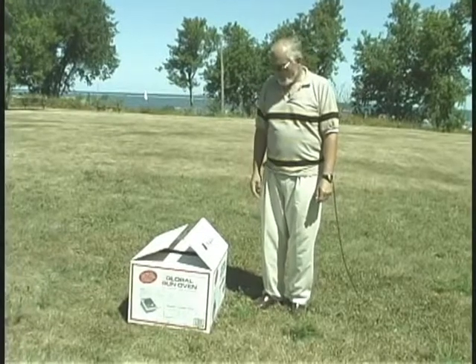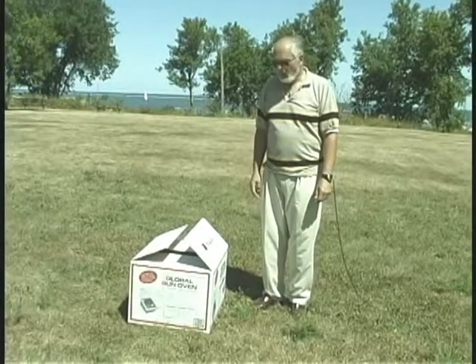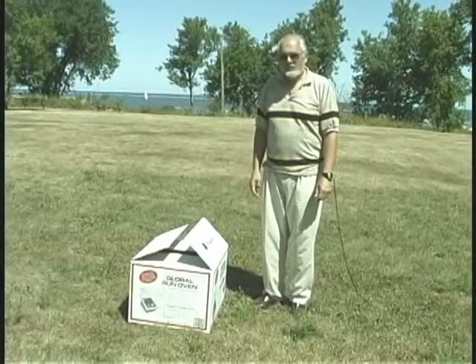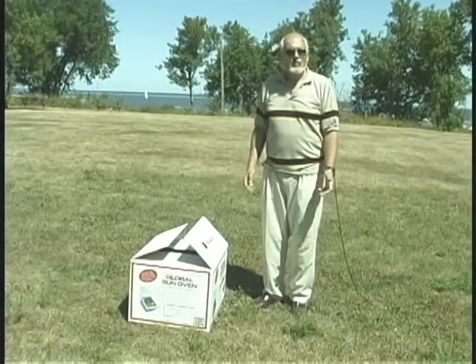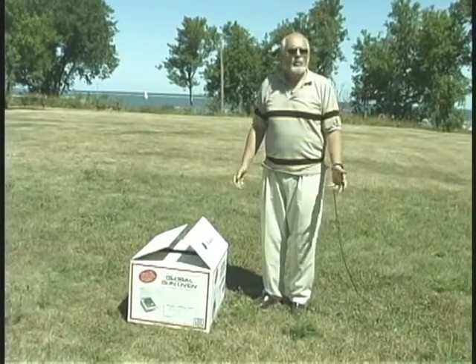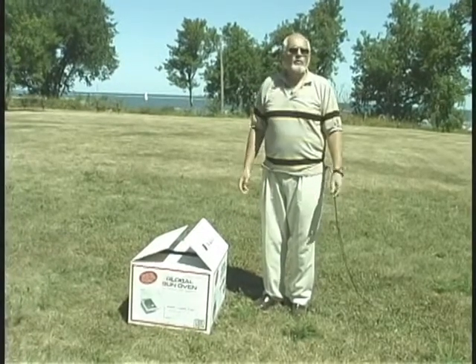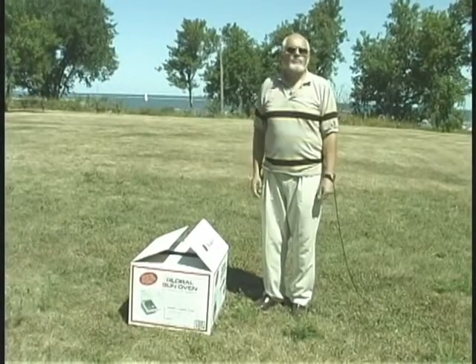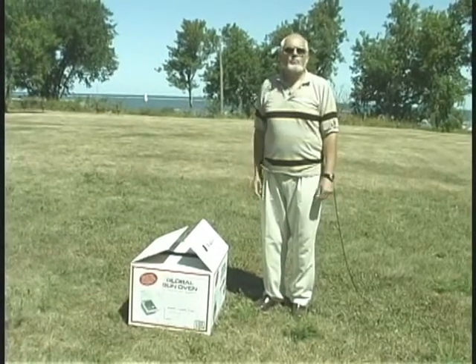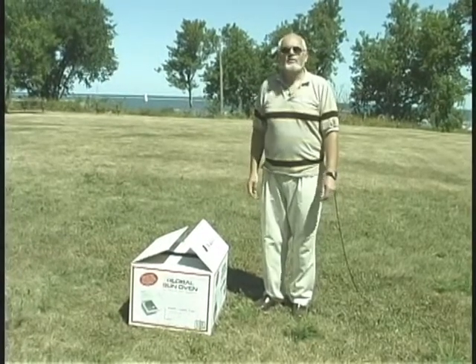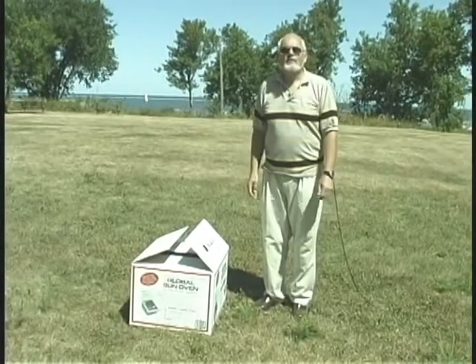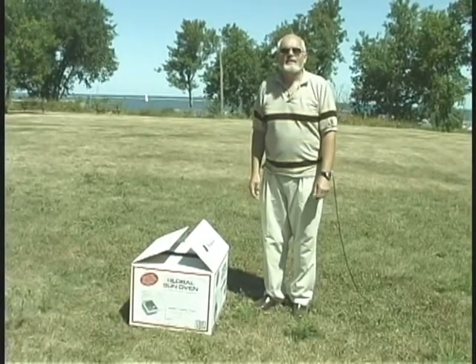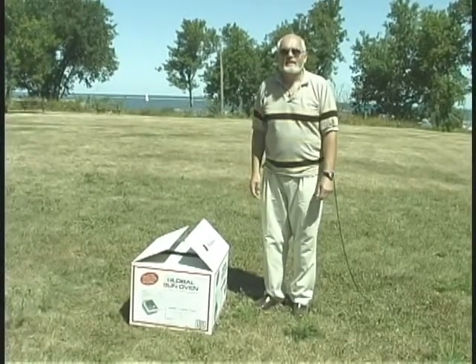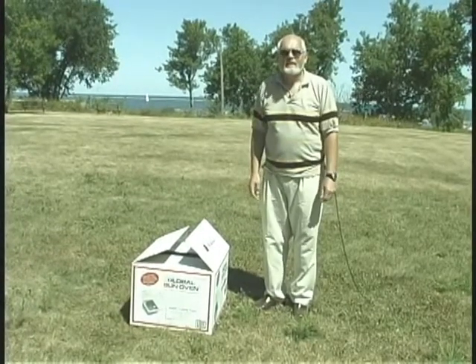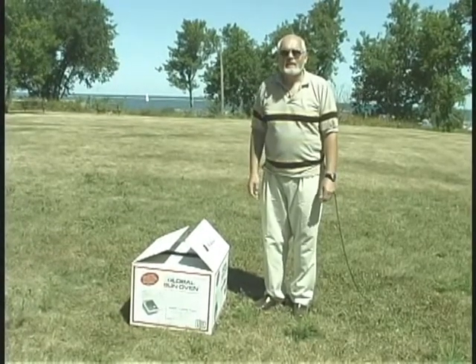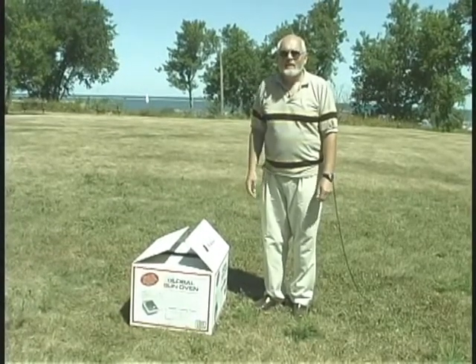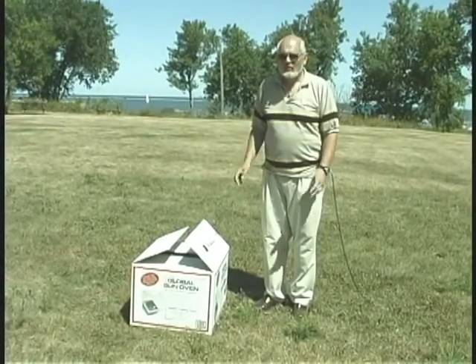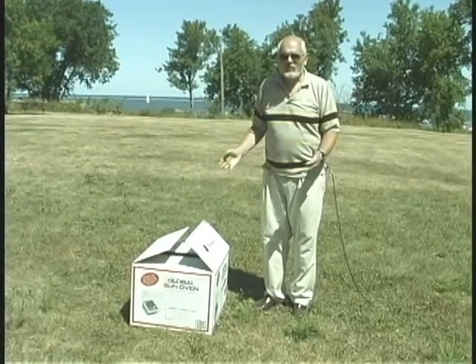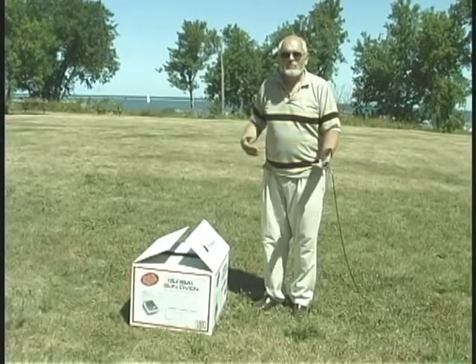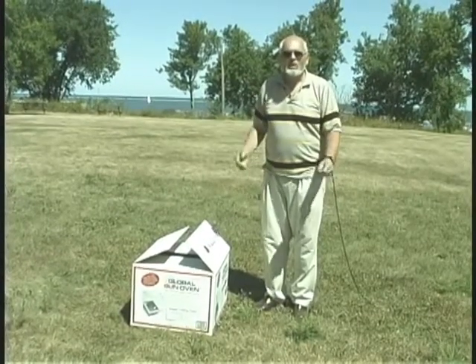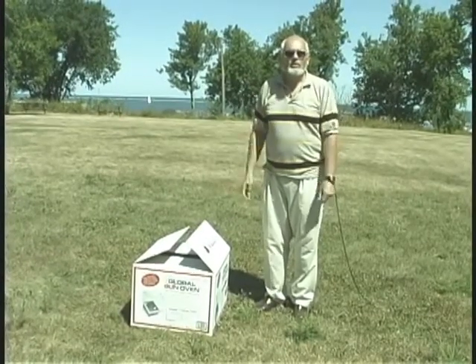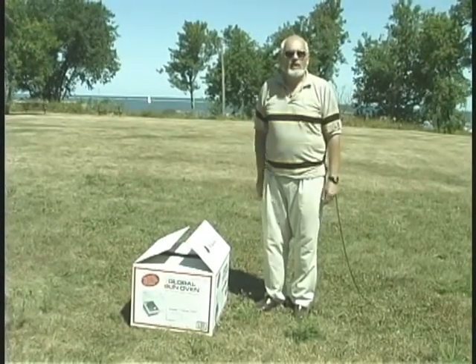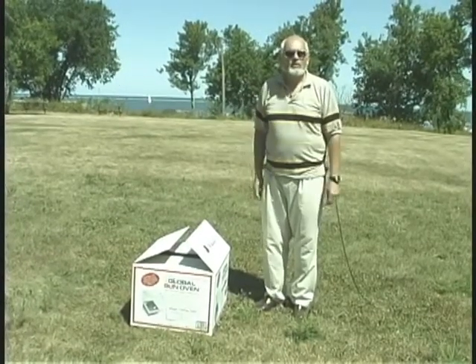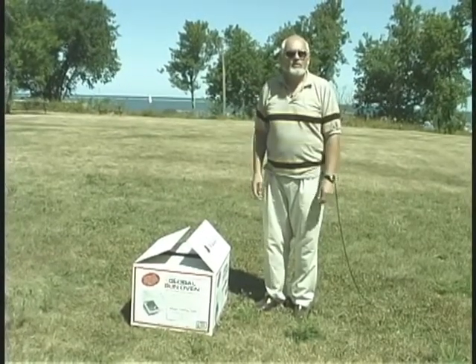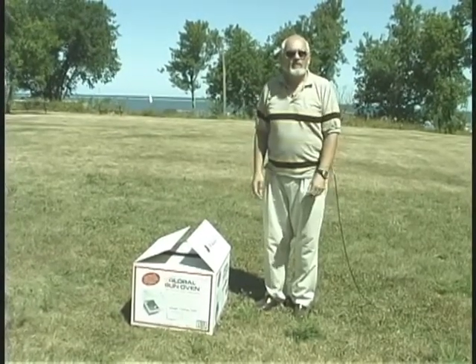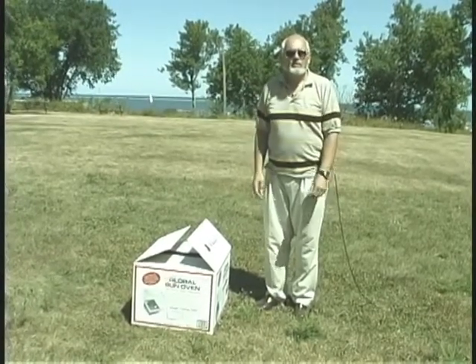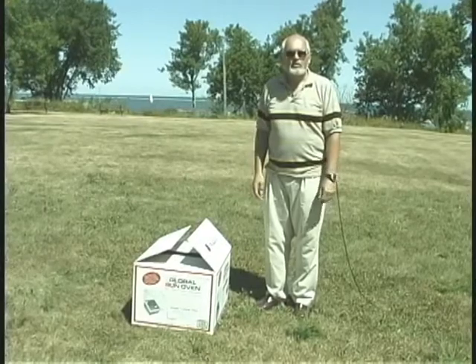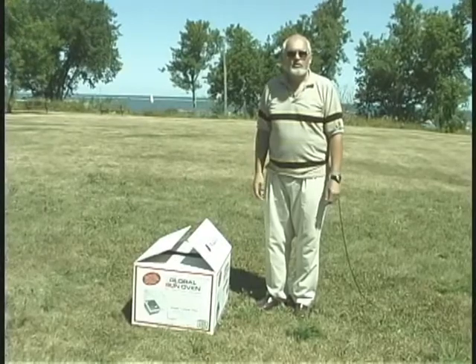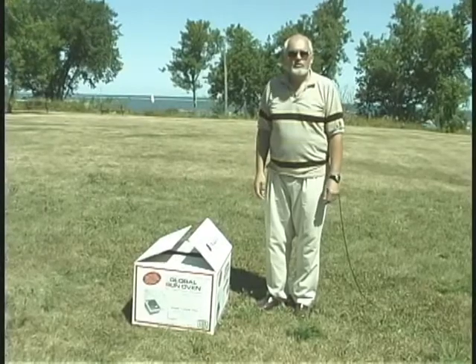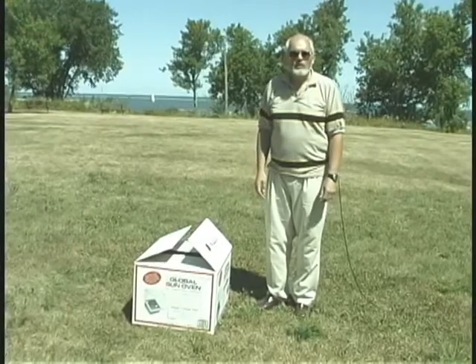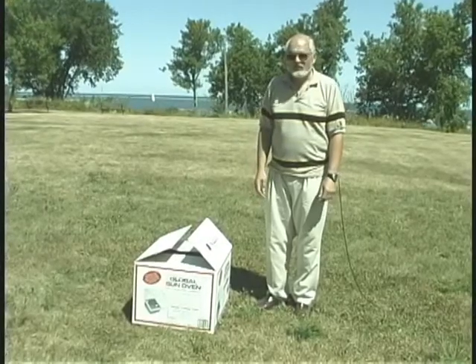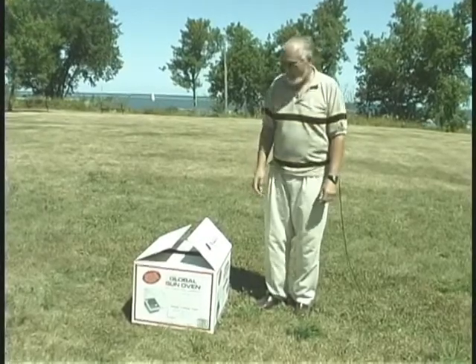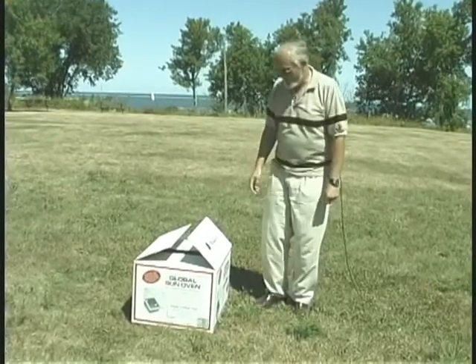Welcome to the world of solar cooking. I'd like to explain to you how to set up and use a sun oven.